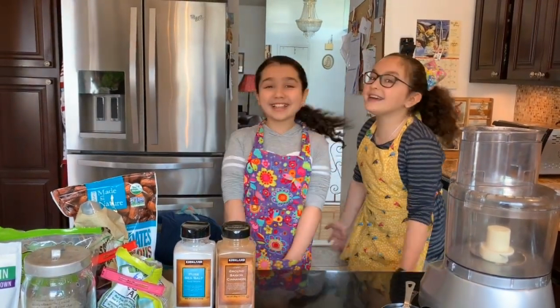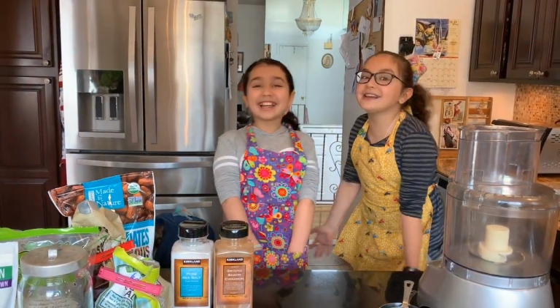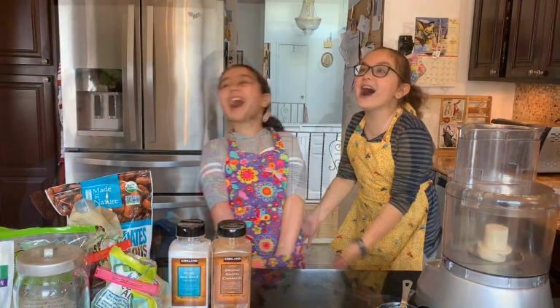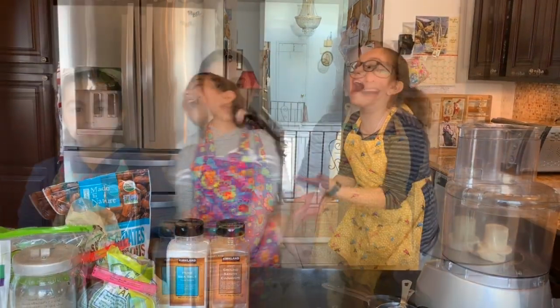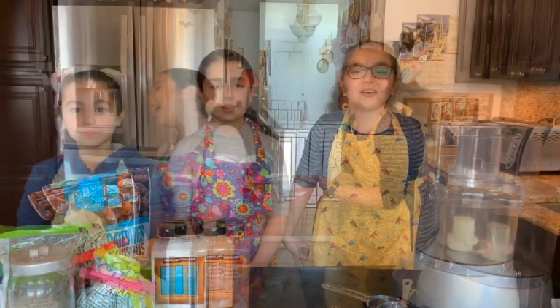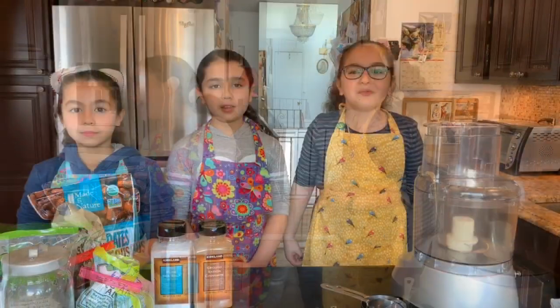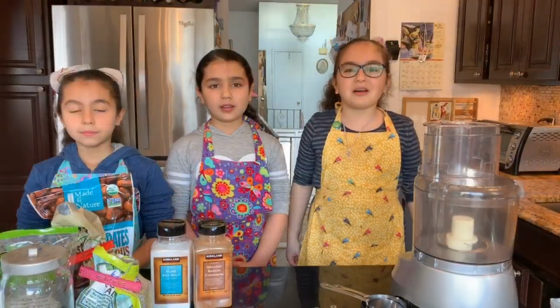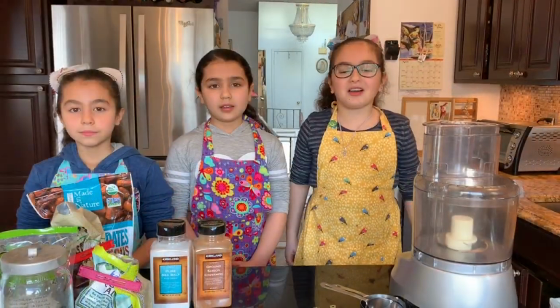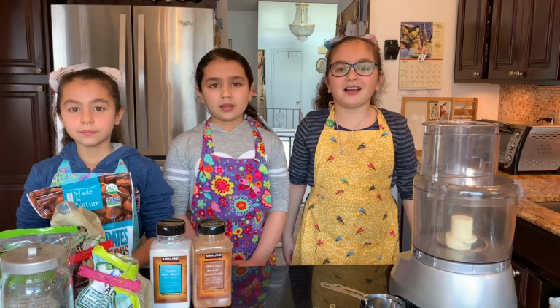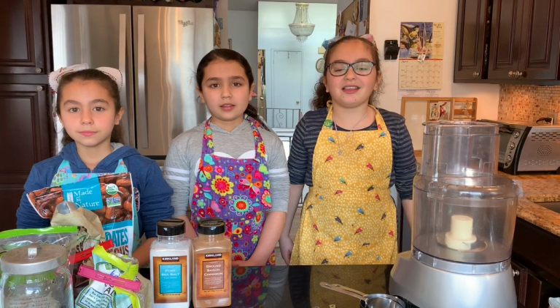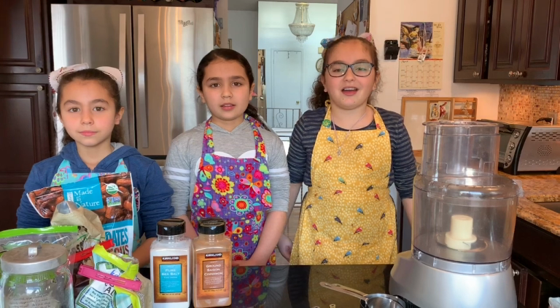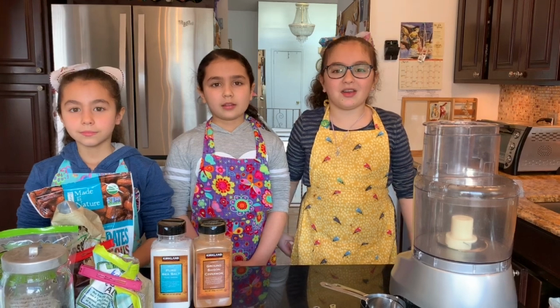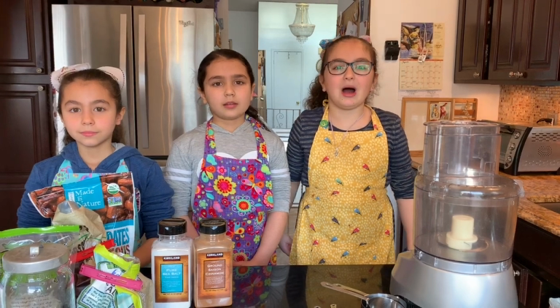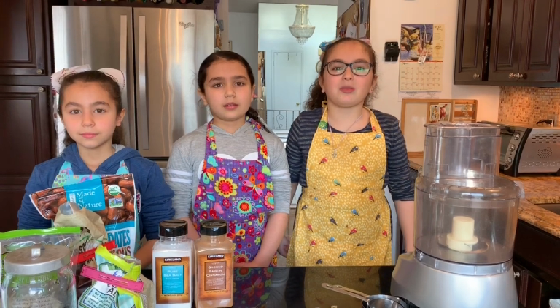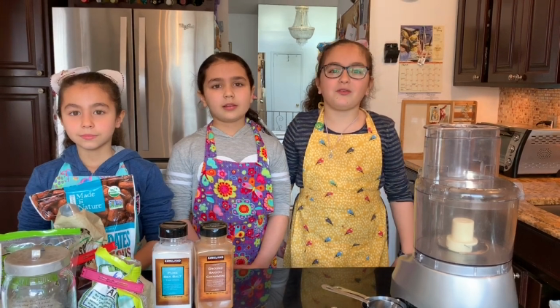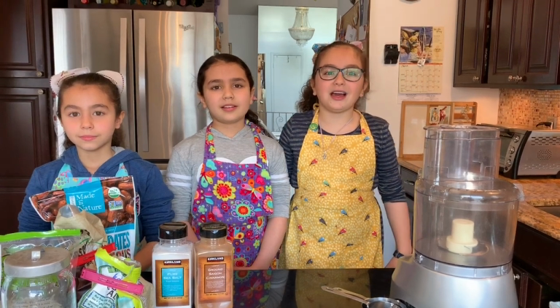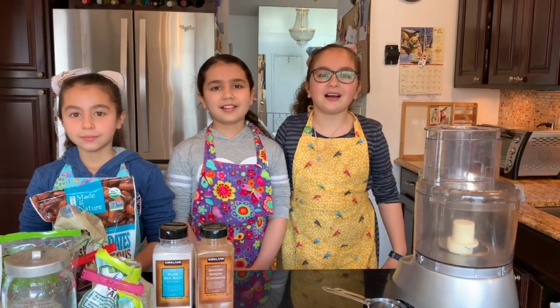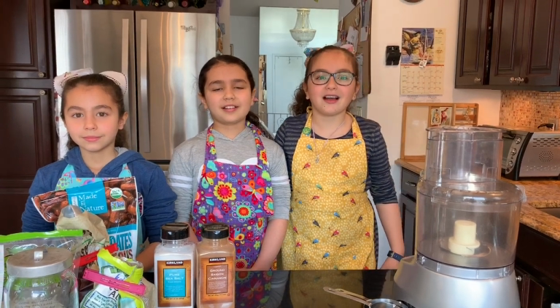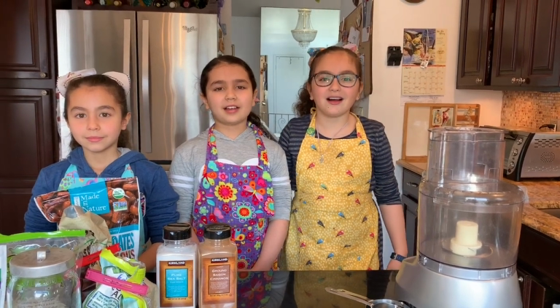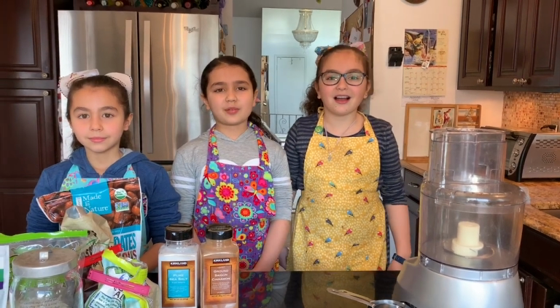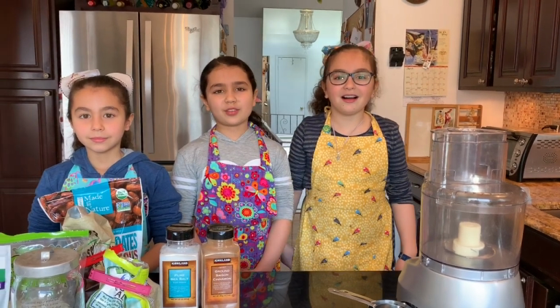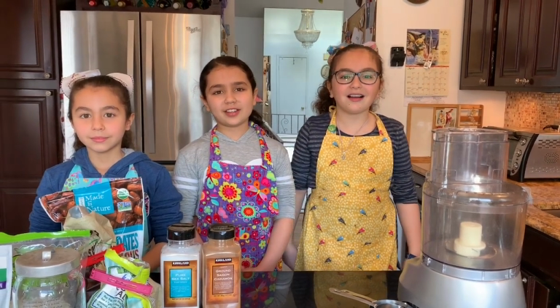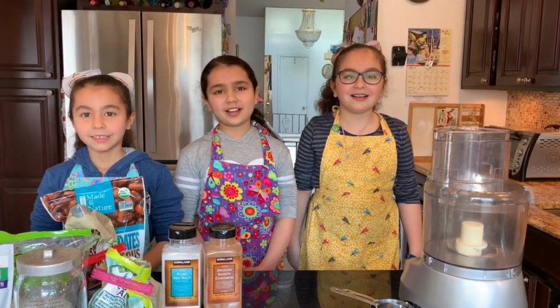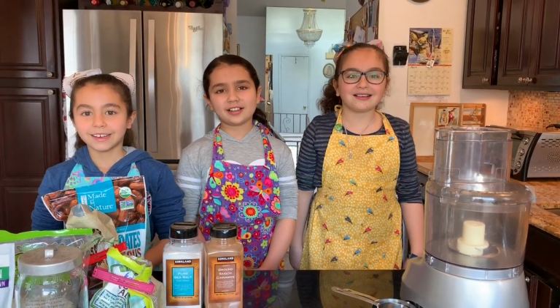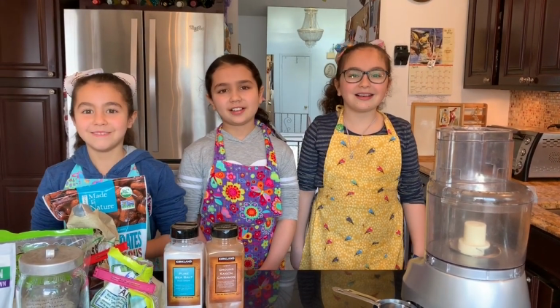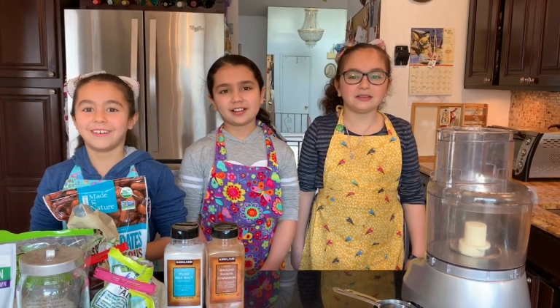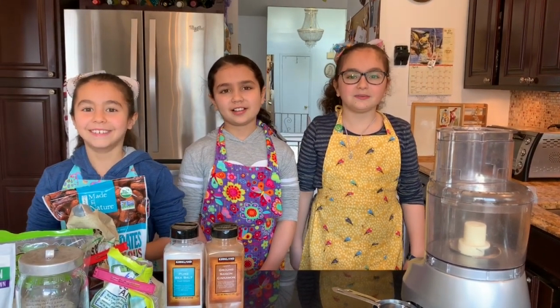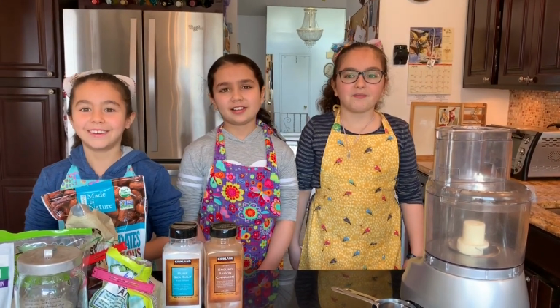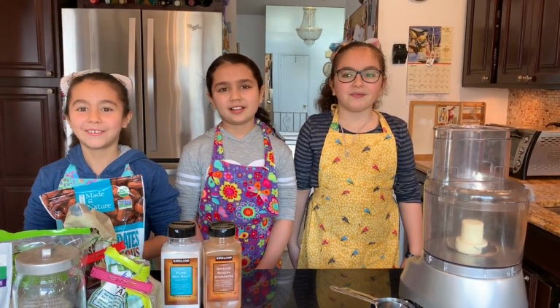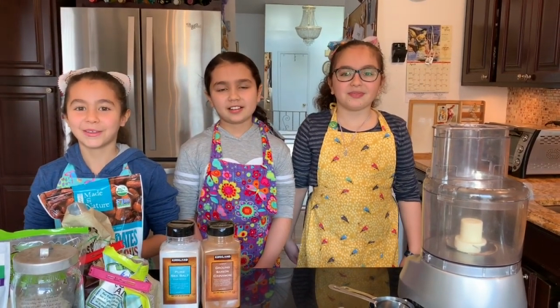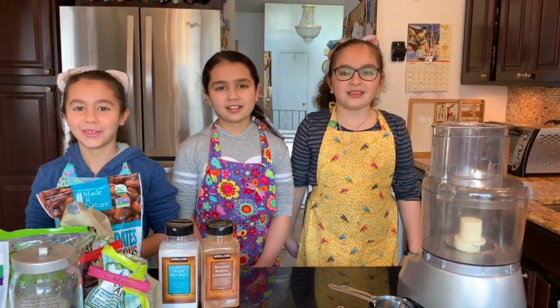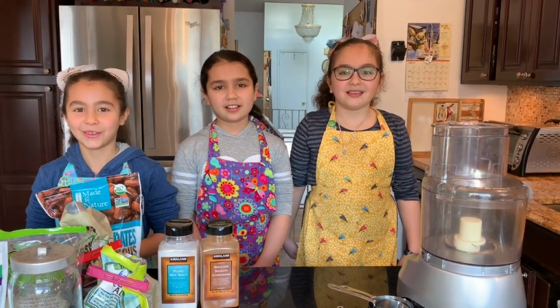Paulina! Hi! Welcome to Our Kids Cooking Show. I'm Sophia. I'm Christina. I'm Paulina. We are sisters.